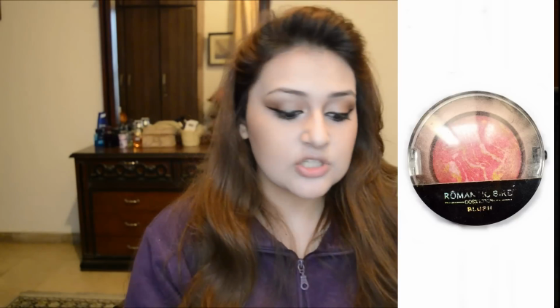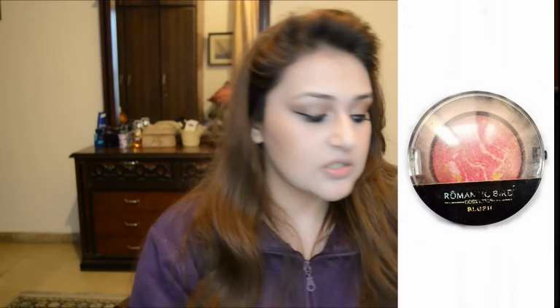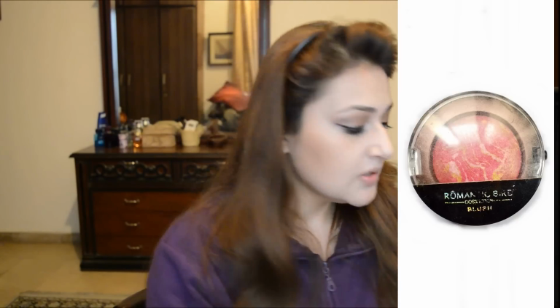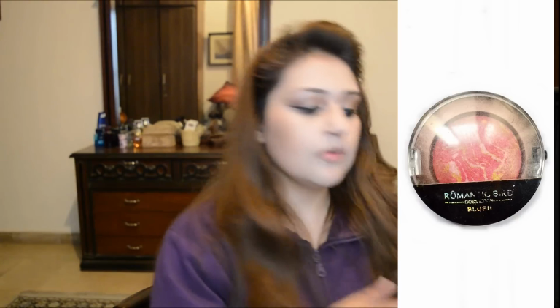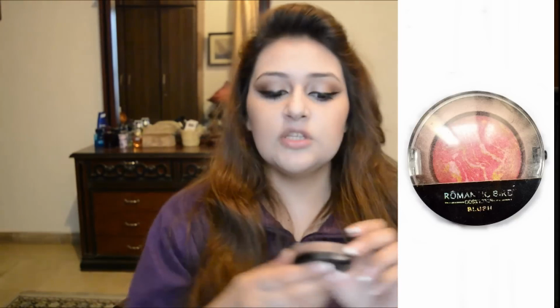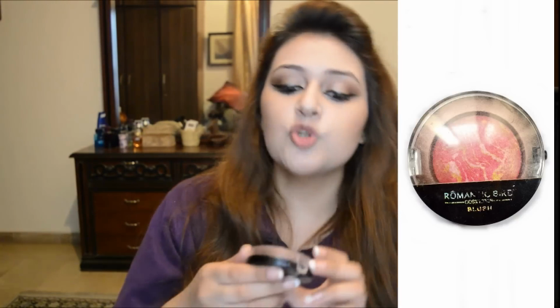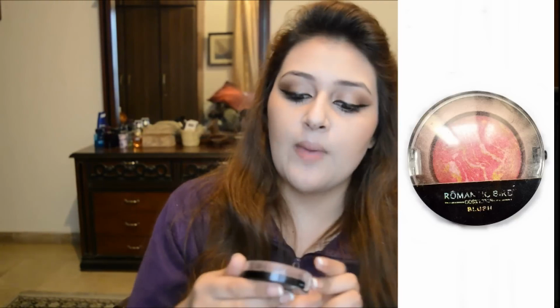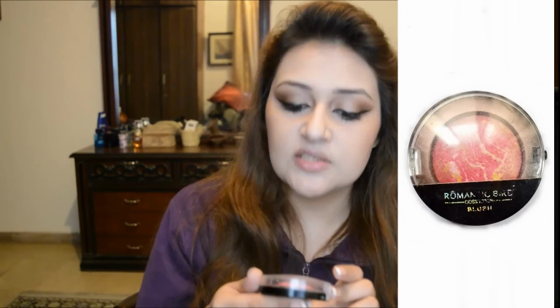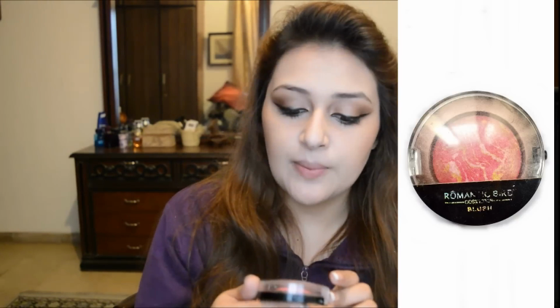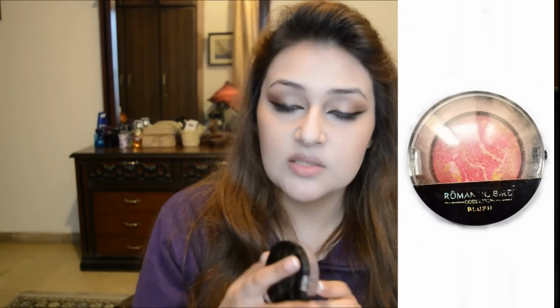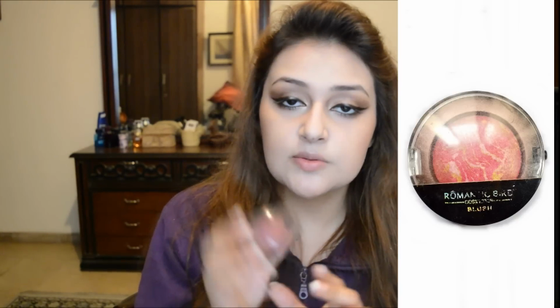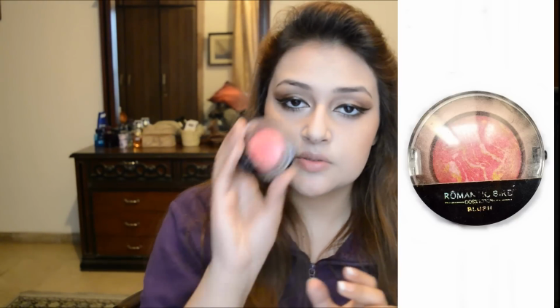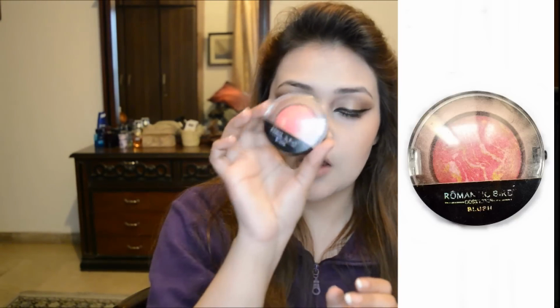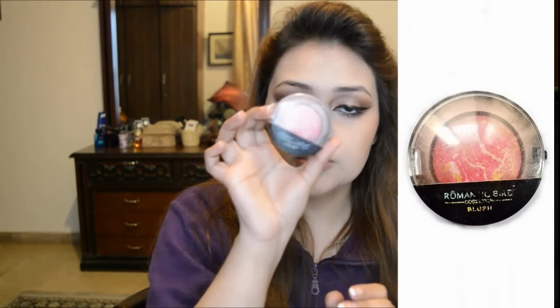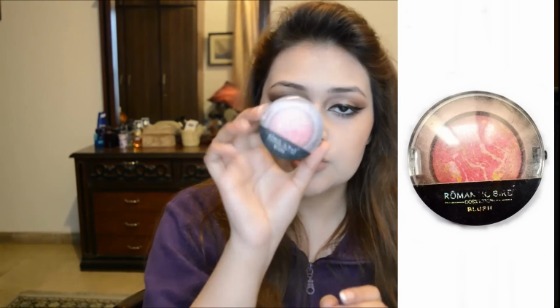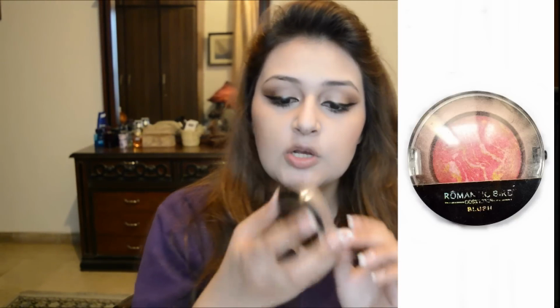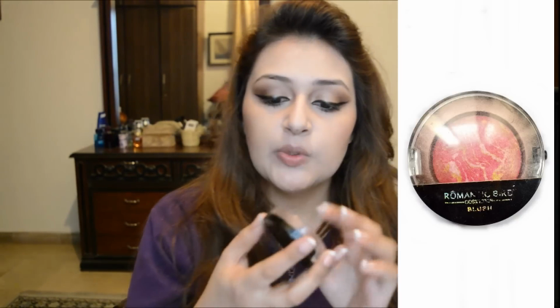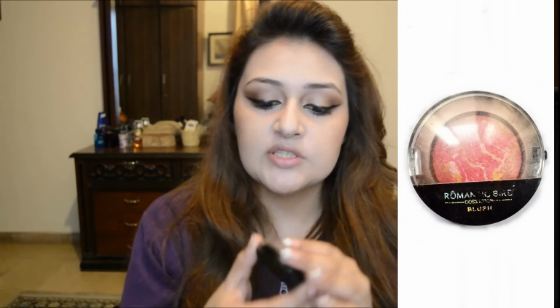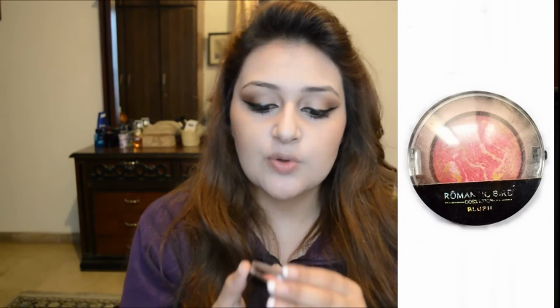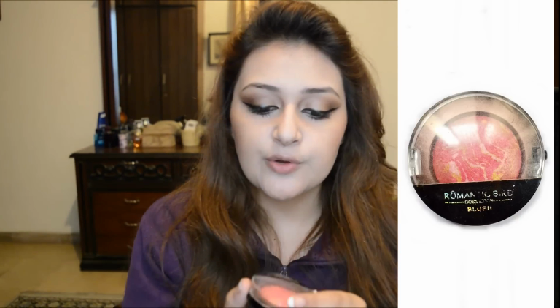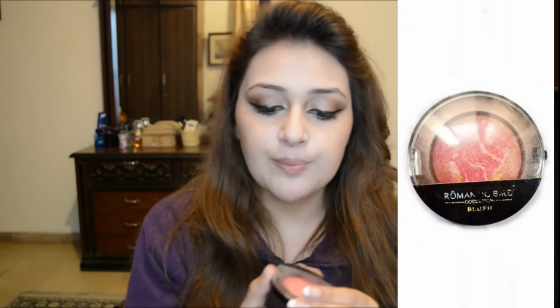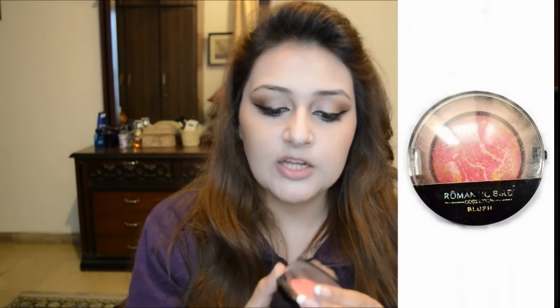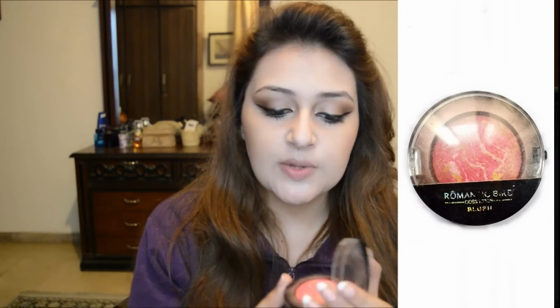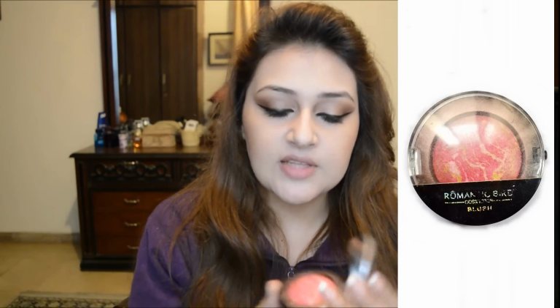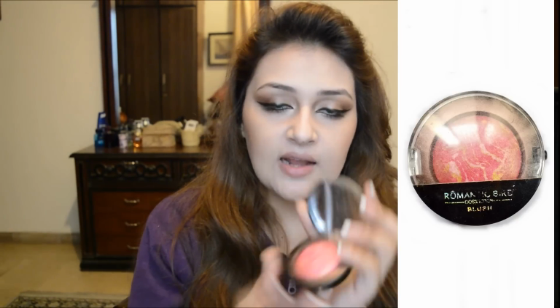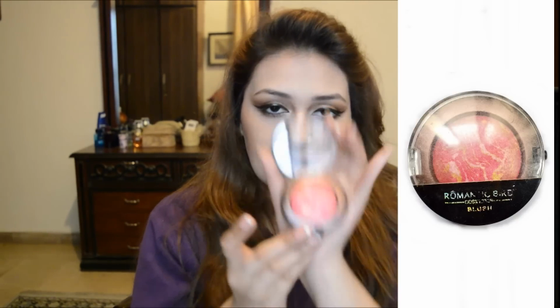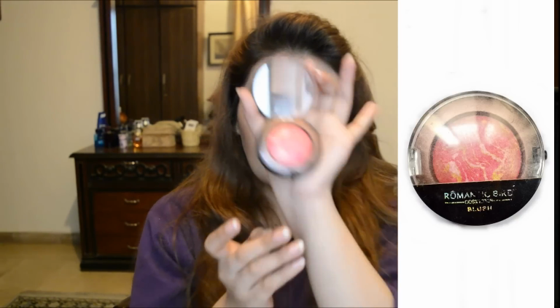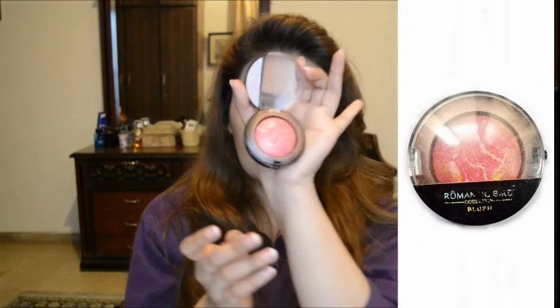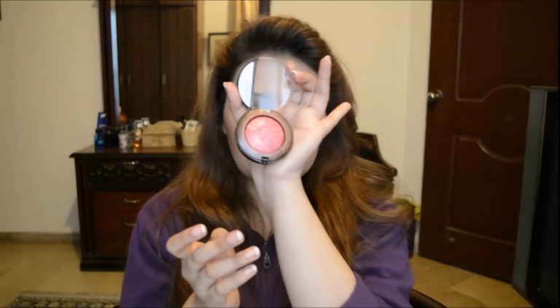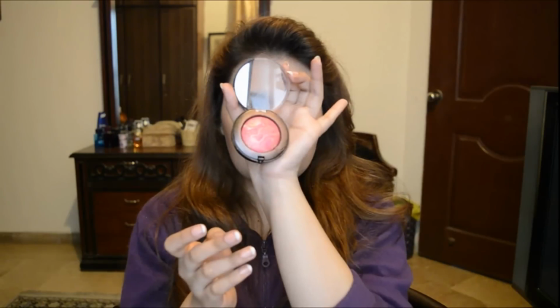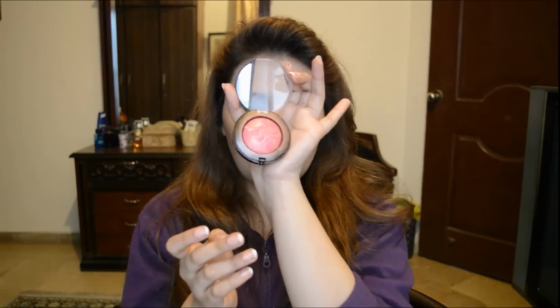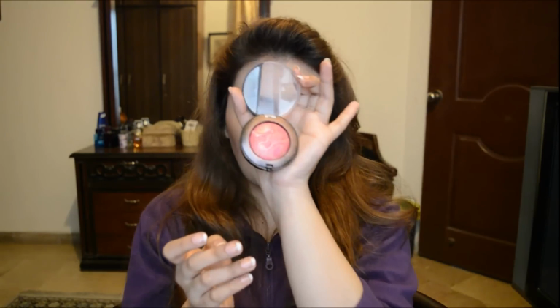I'm using this Romantic Bird blush, which is a sort of blush plus highlighter combined. It's so pretty.